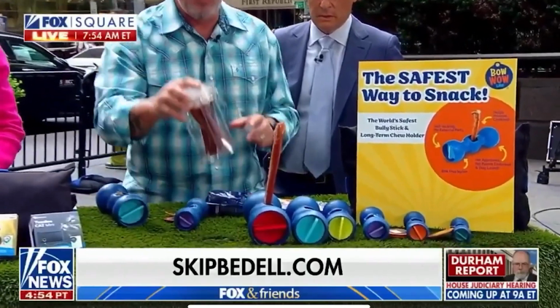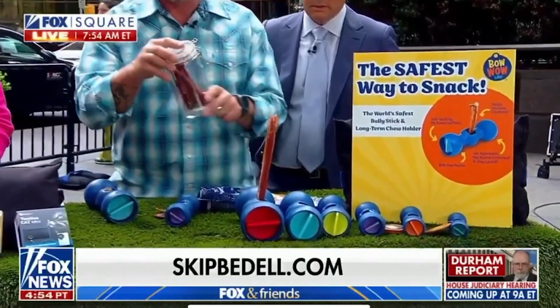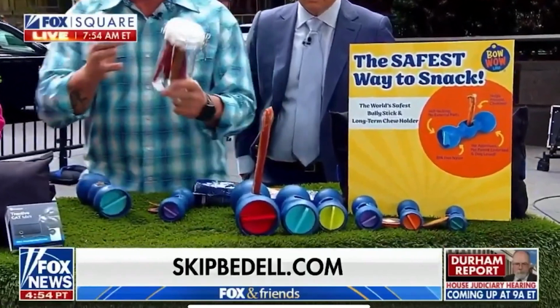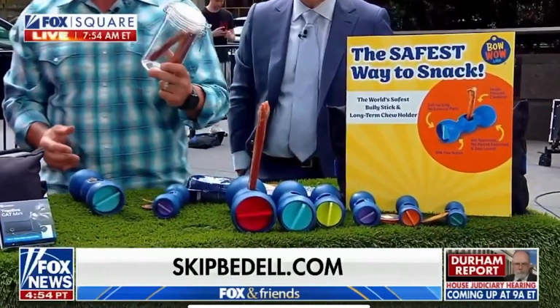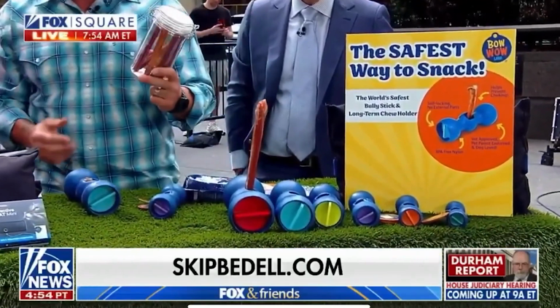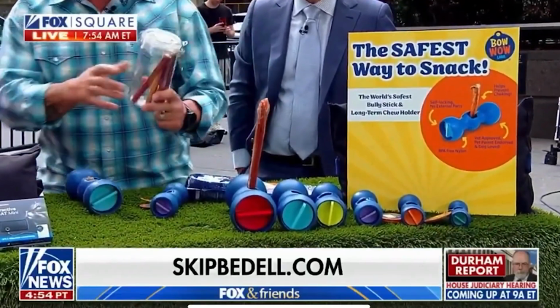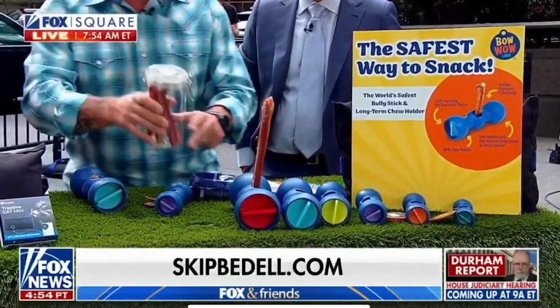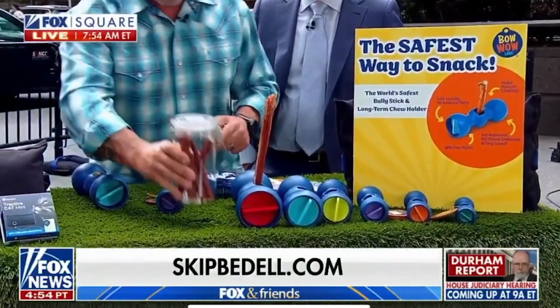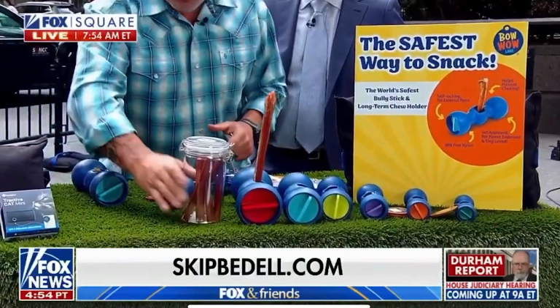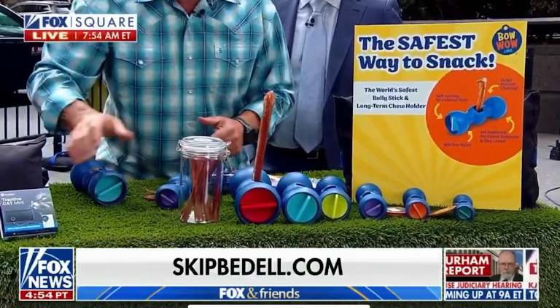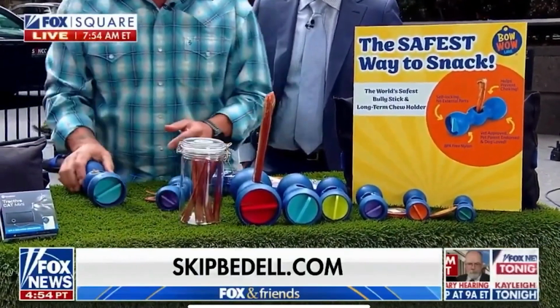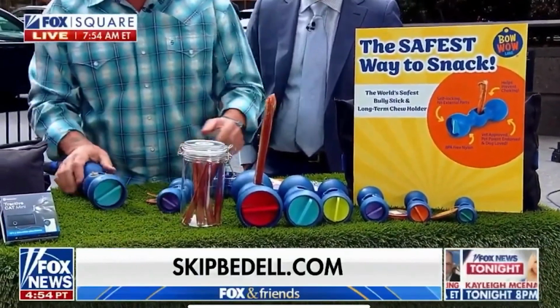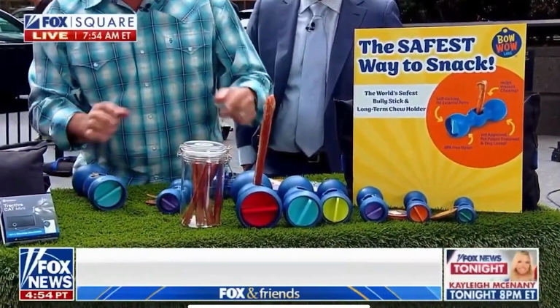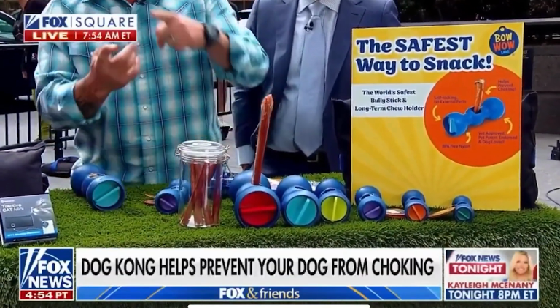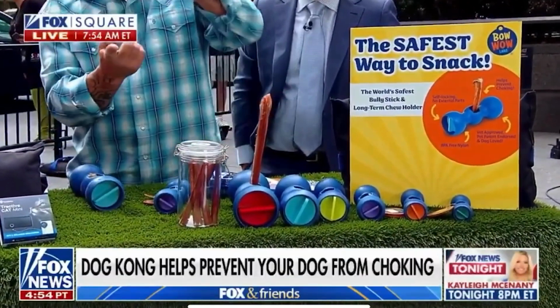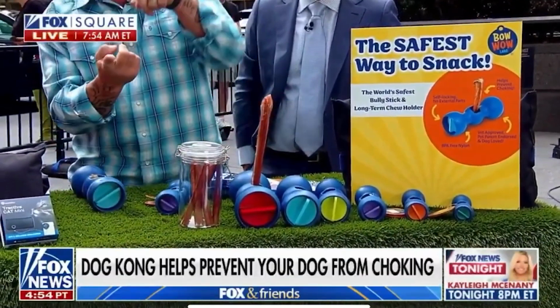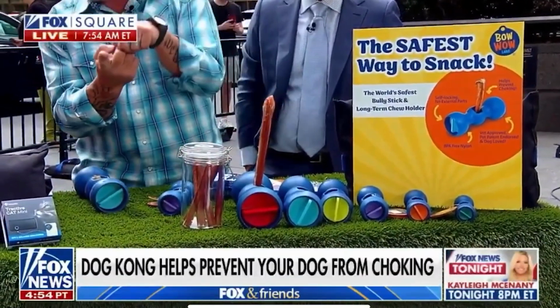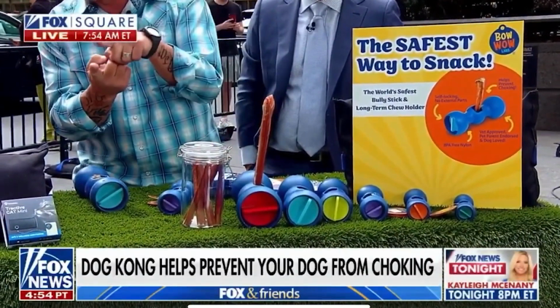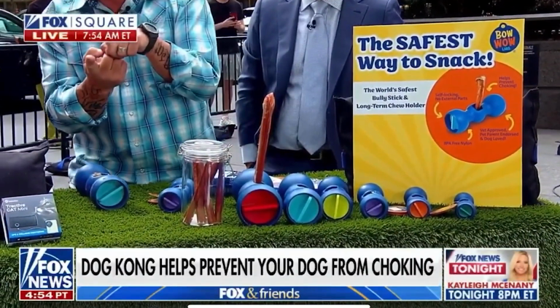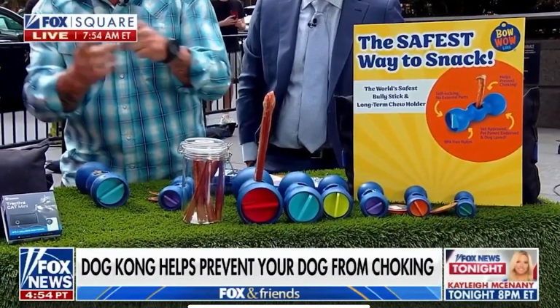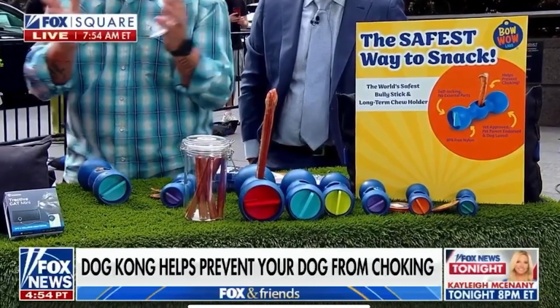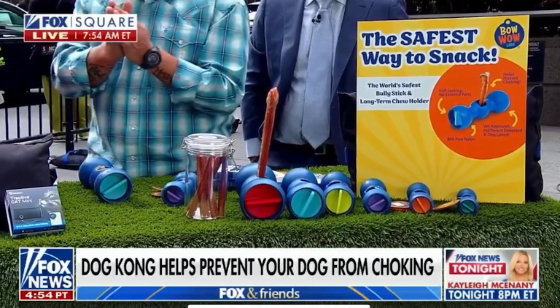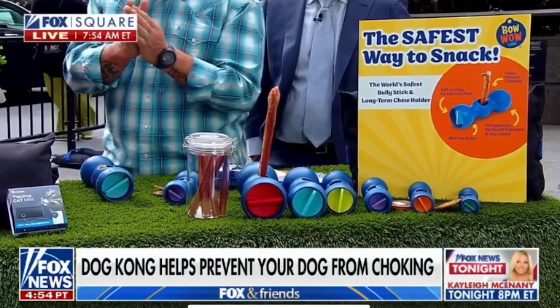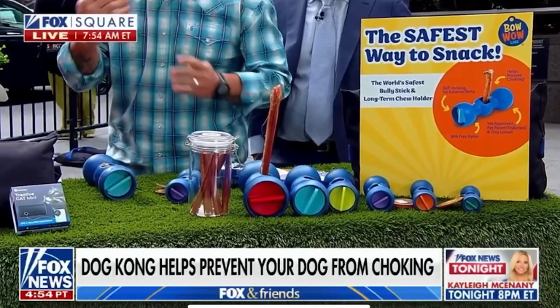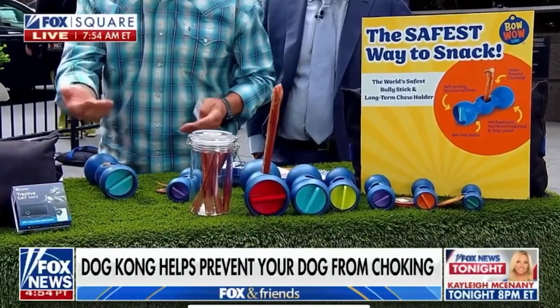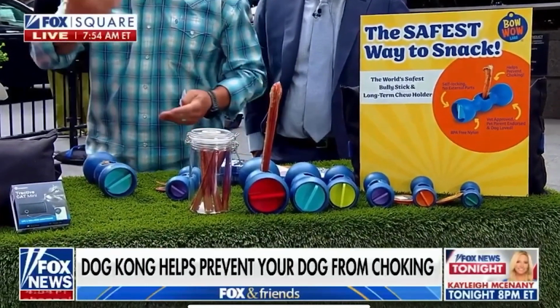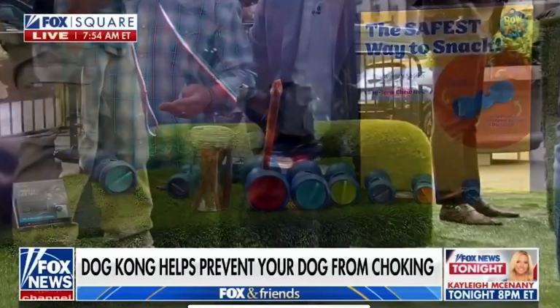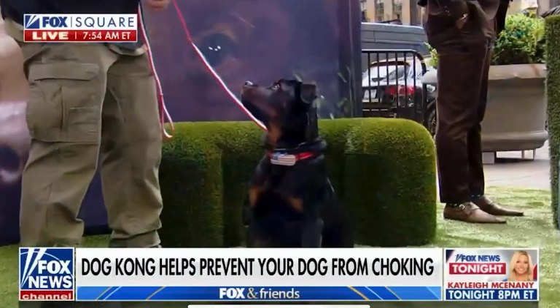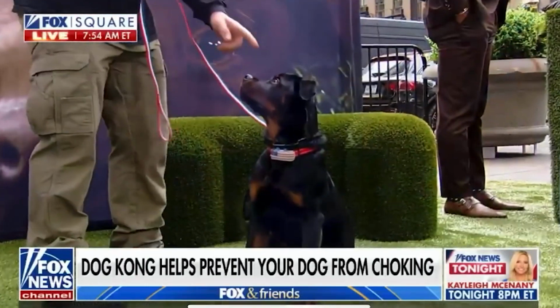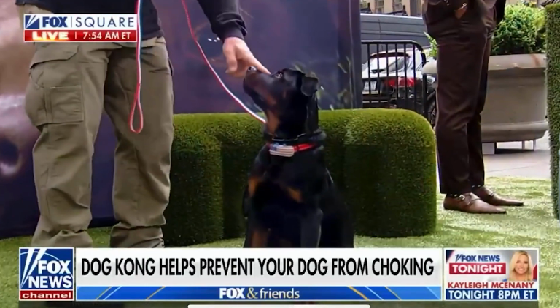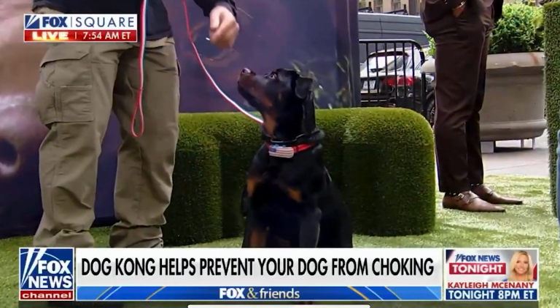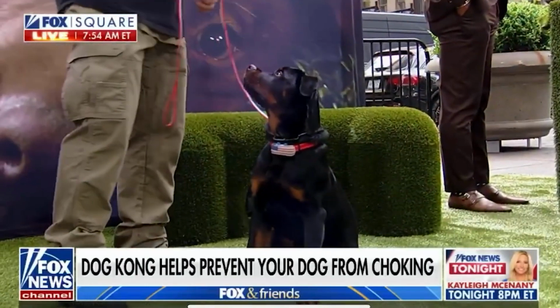Bully sticks are the dog's favorite treat. But what happens when they get down toward the bottom of it, they can't hold it. A lot of times they swallow it and can choke on it.